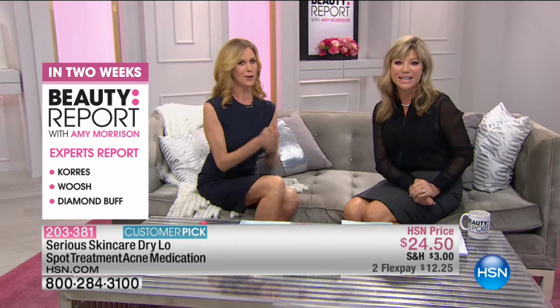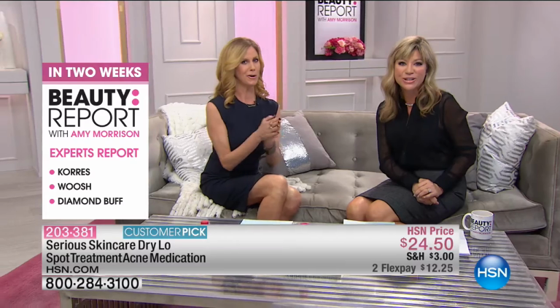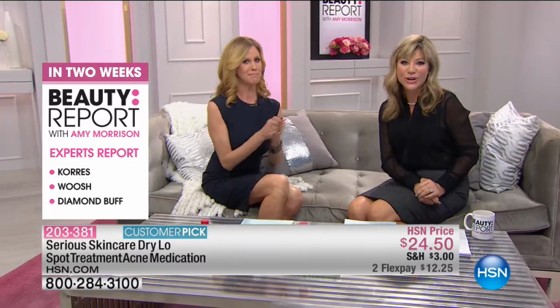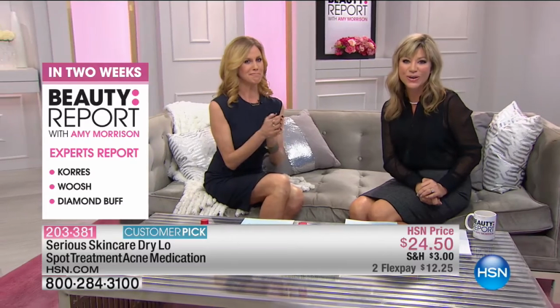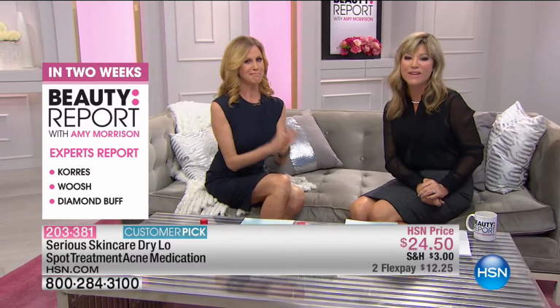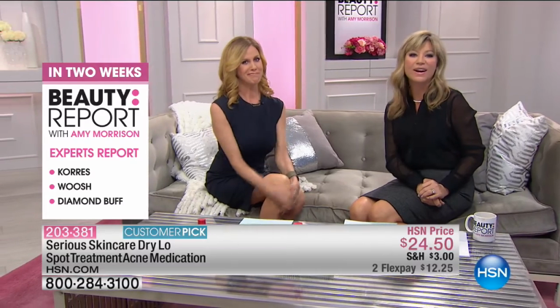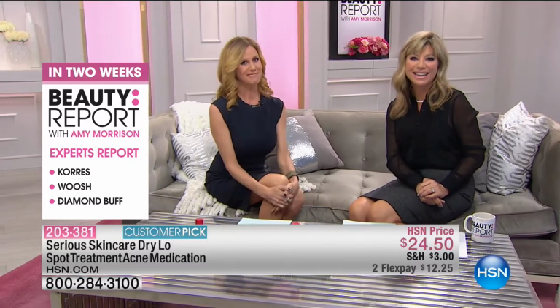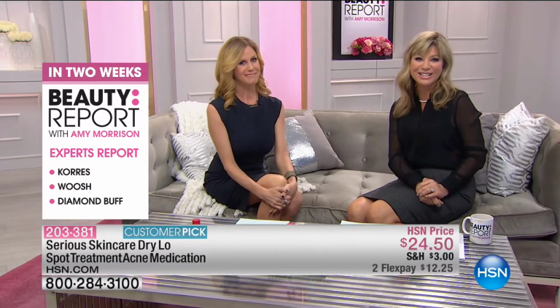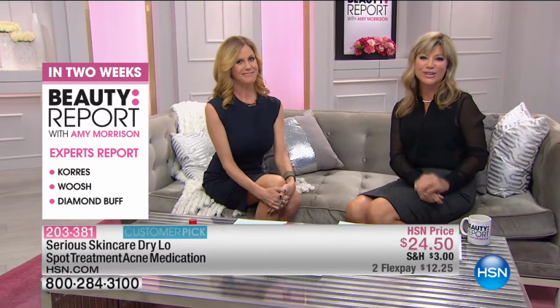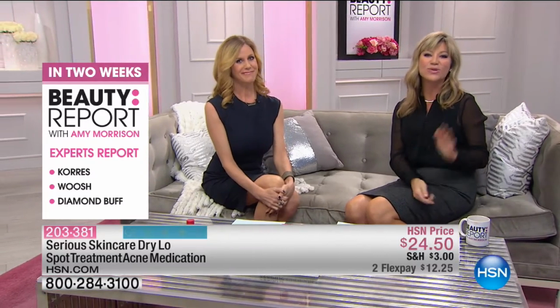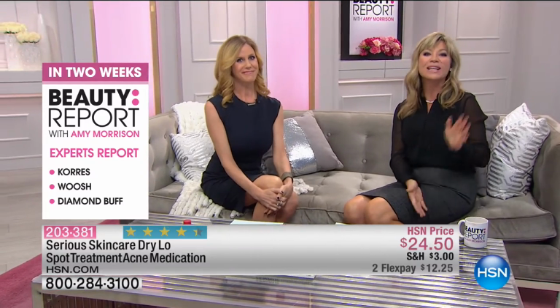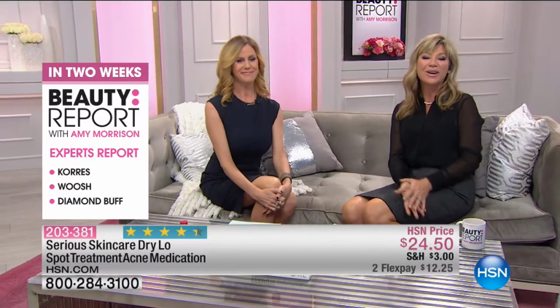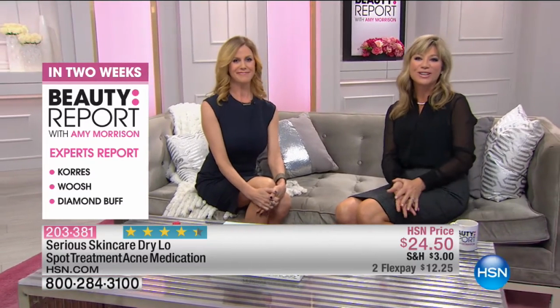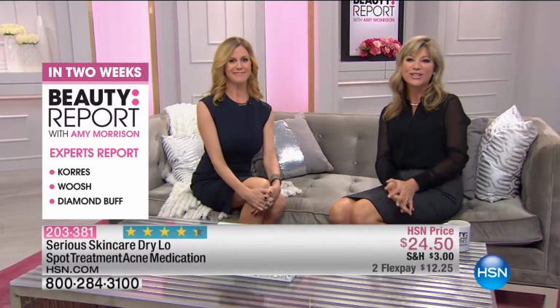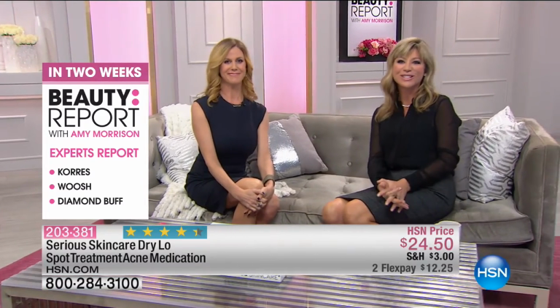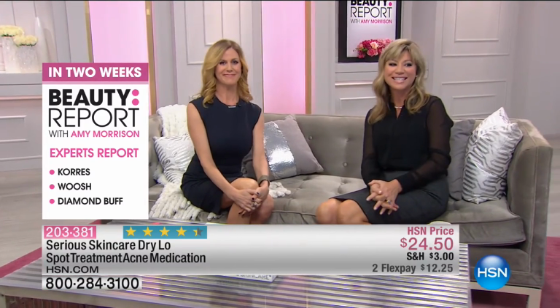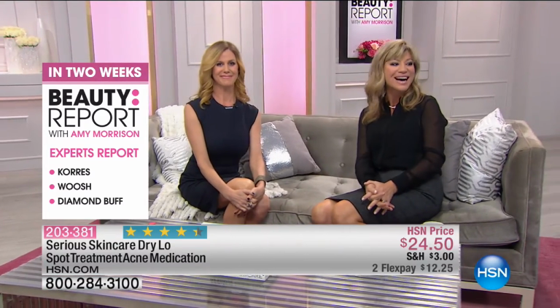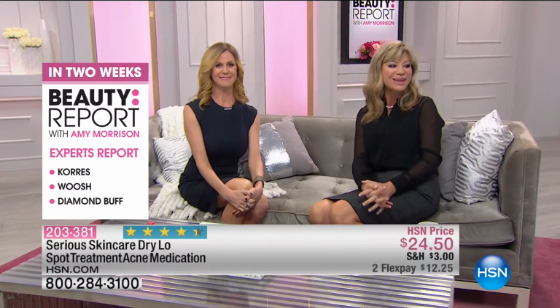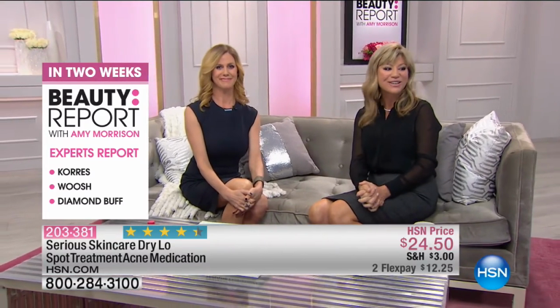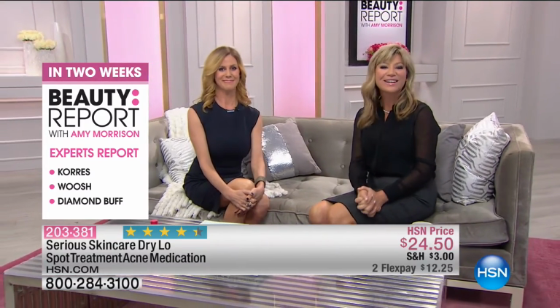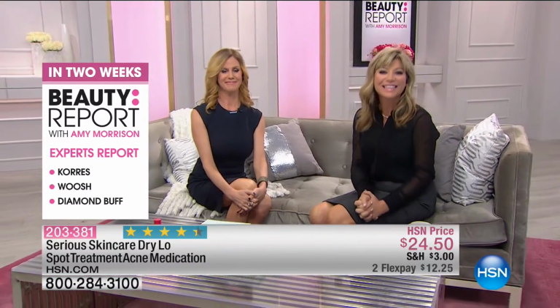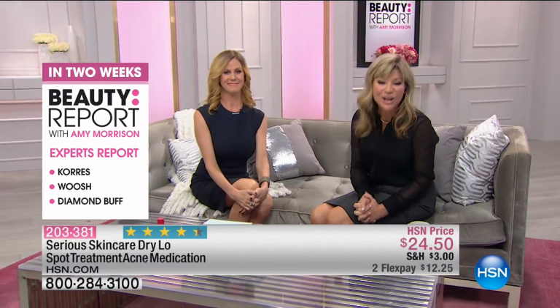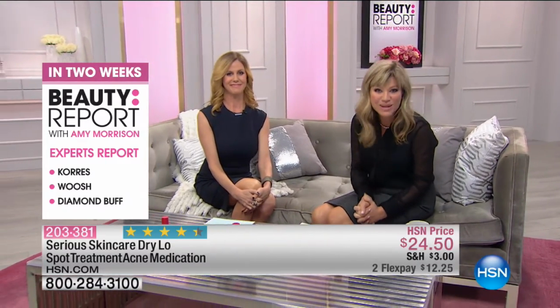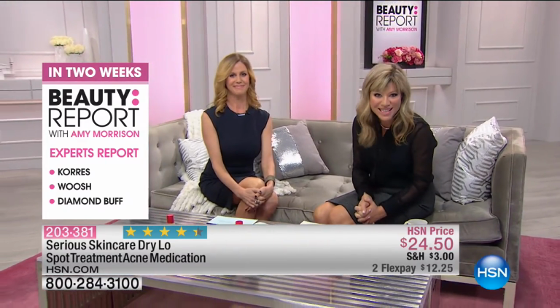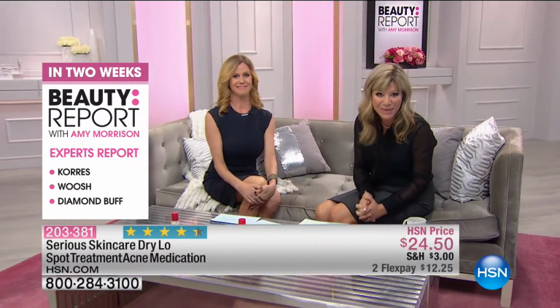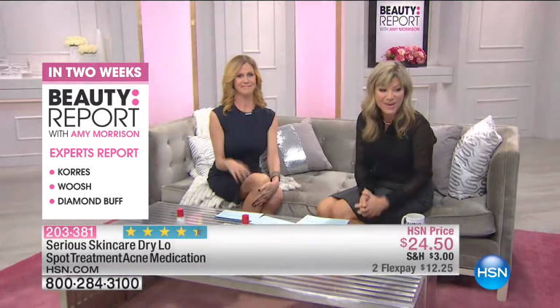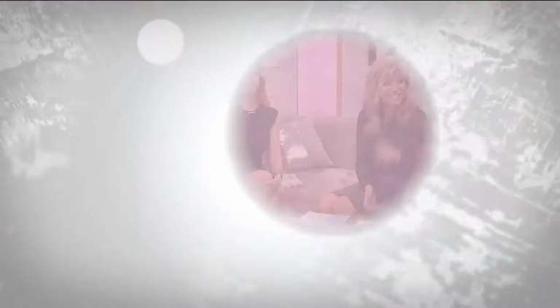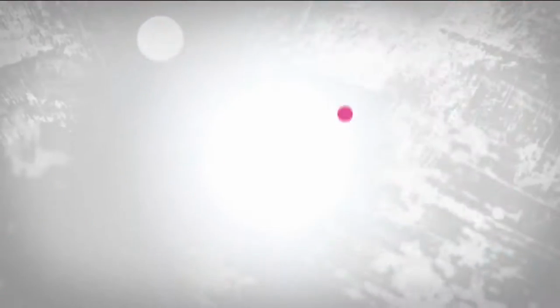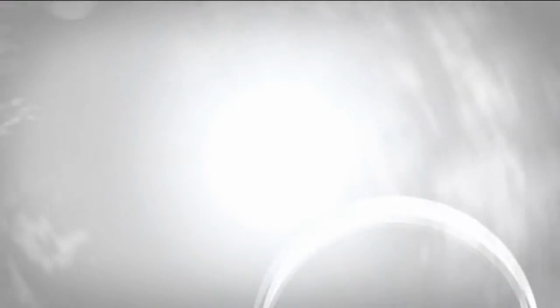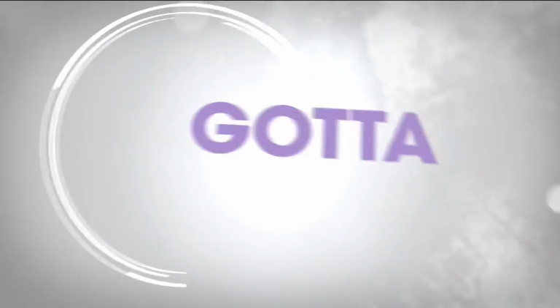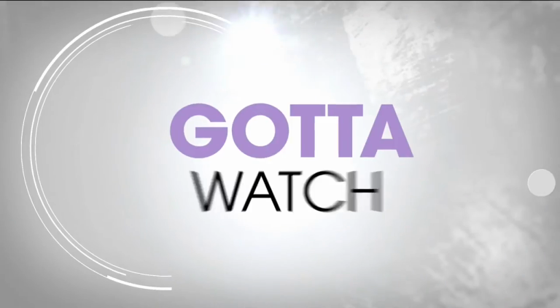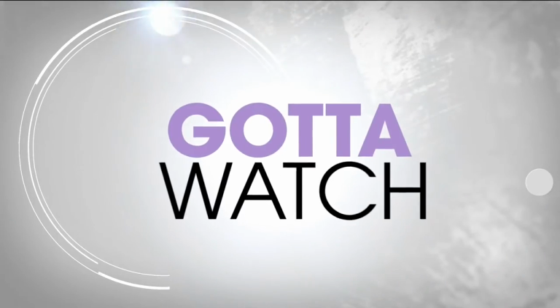Stay tuned. The fun continues with Gotta Watch Thursdays. My dear friend Colleen Lopez is coming up next. I'll see you at 11 p.m.